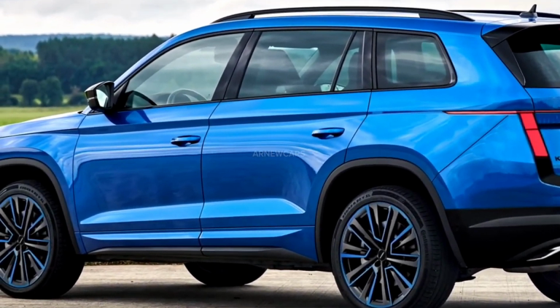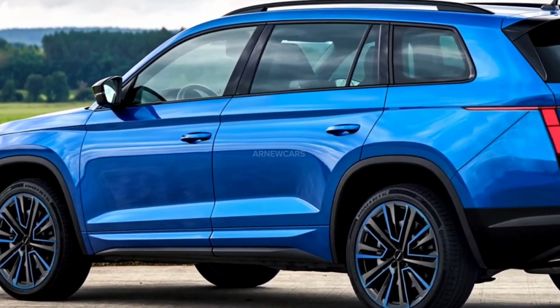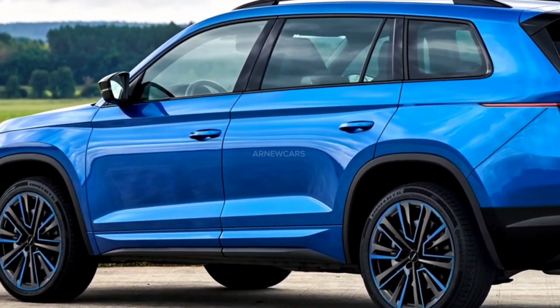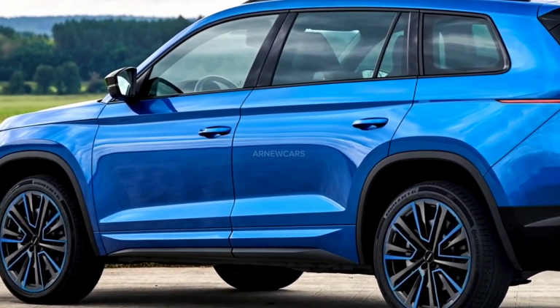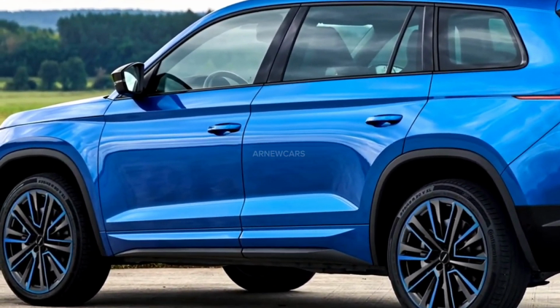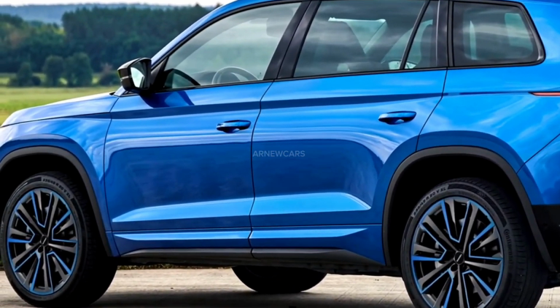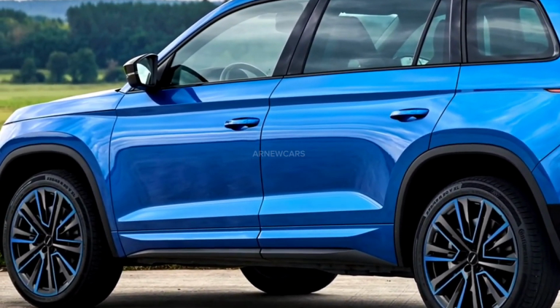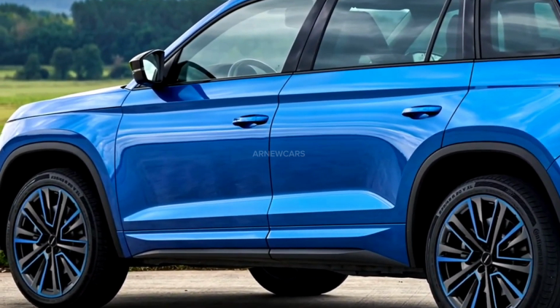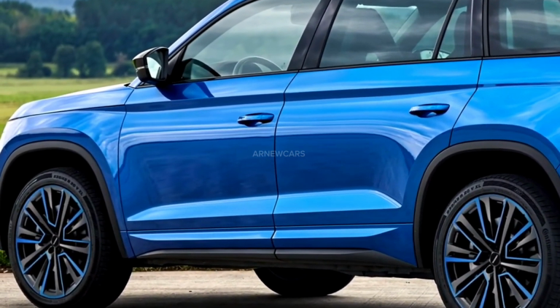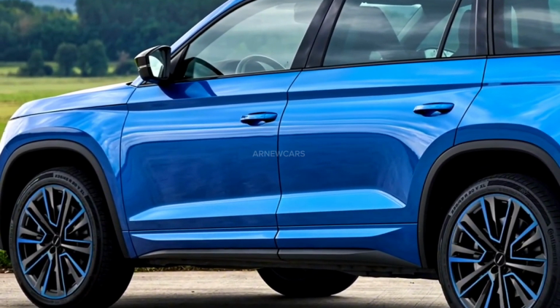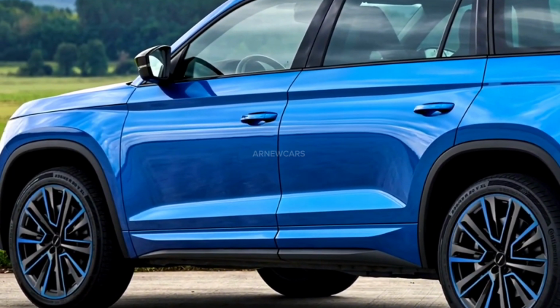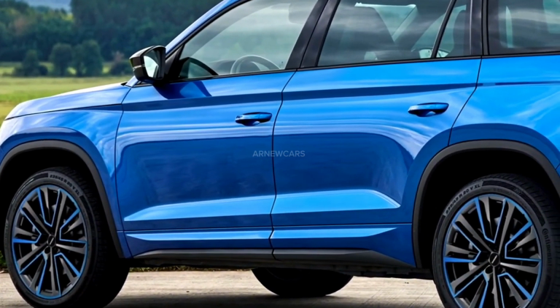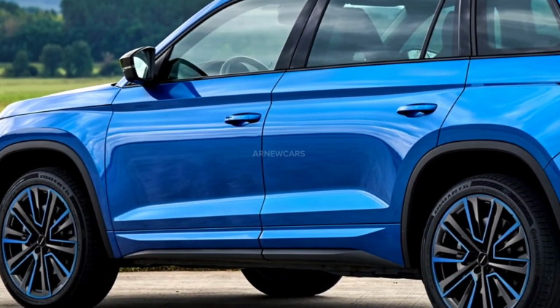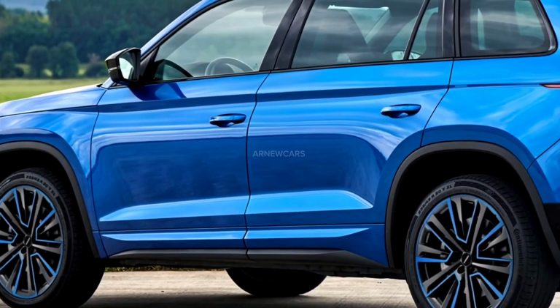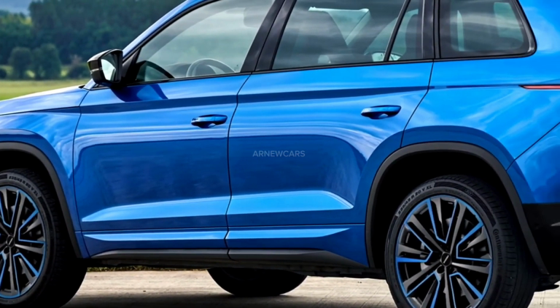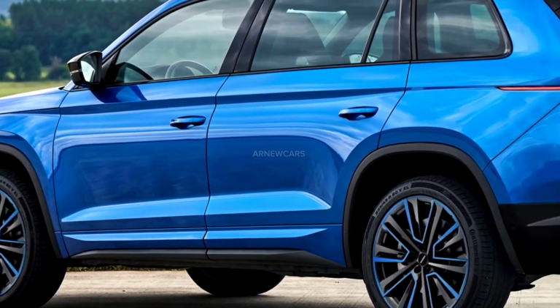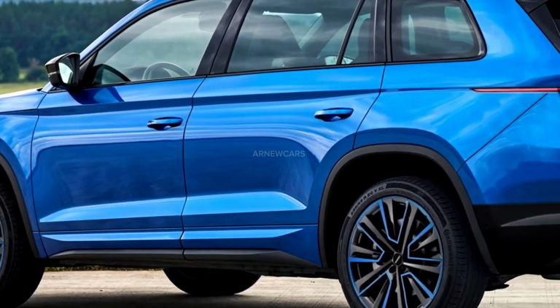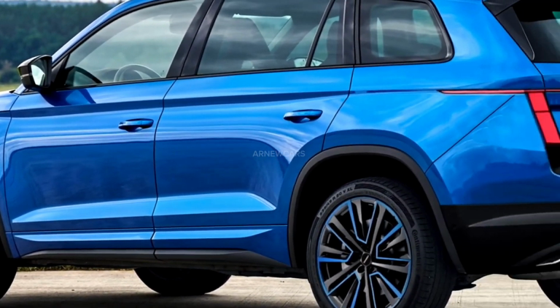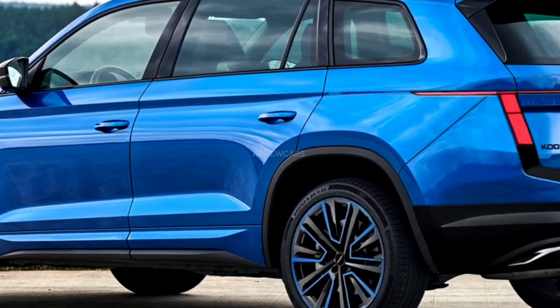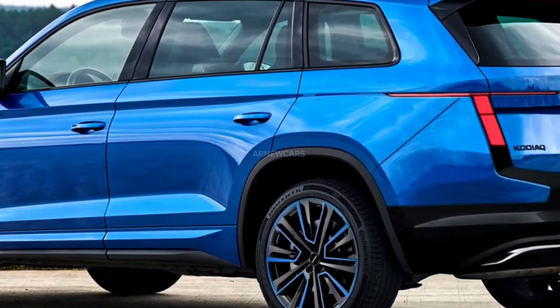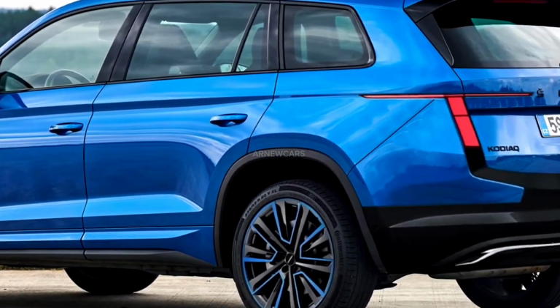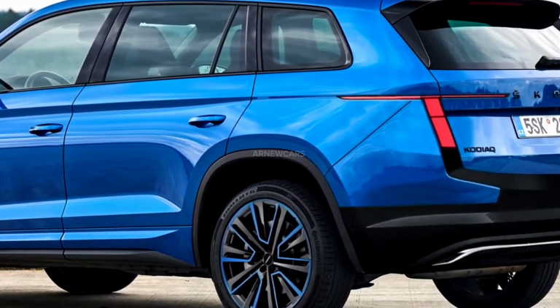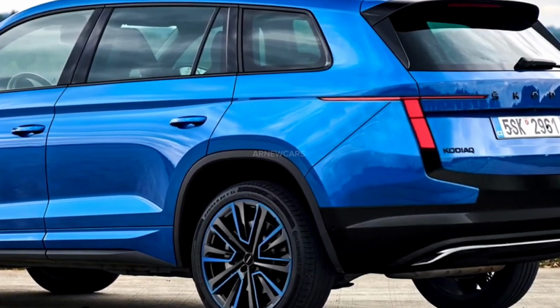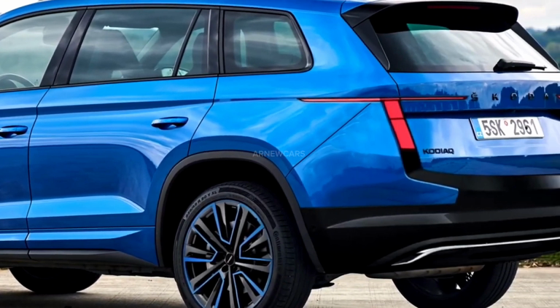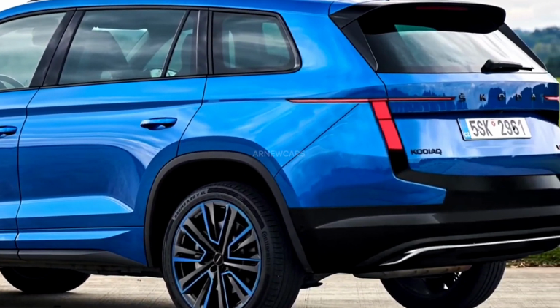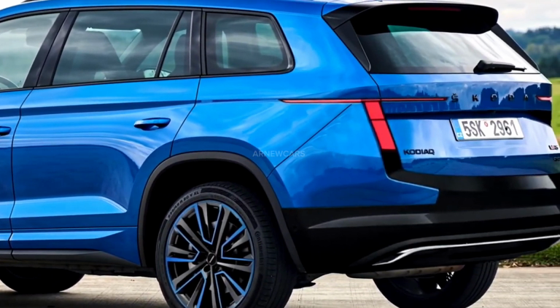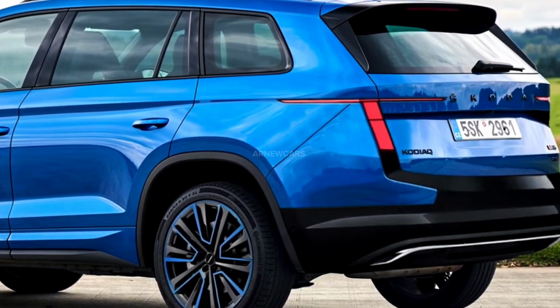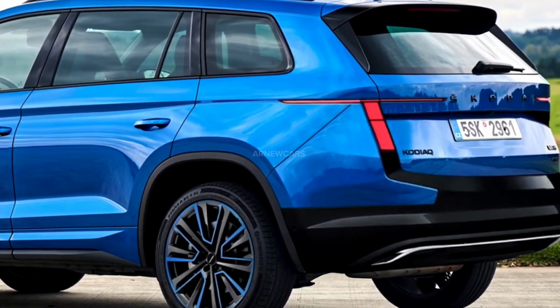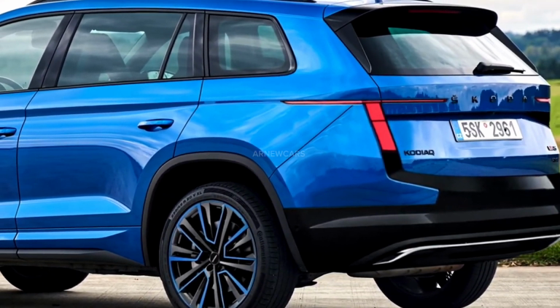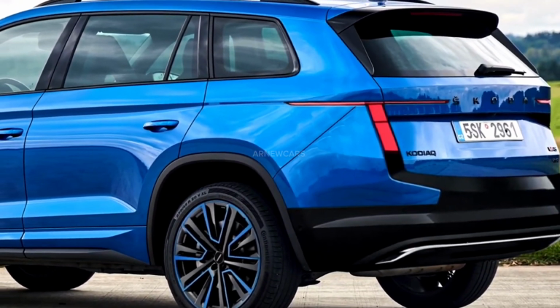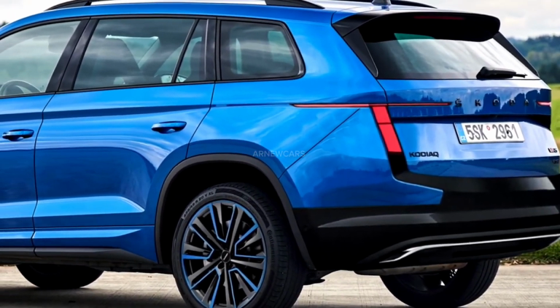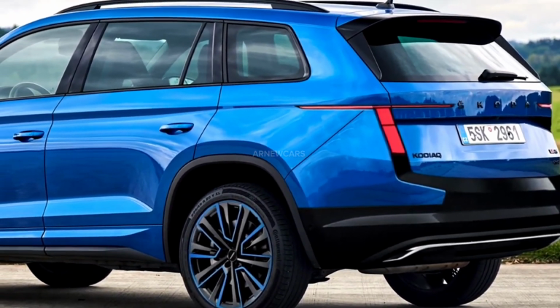Although front-wheel drive is the default, all models can be paired with an all-wheel drive system.